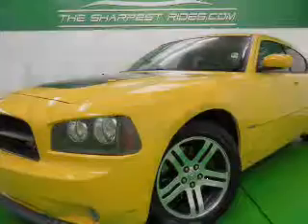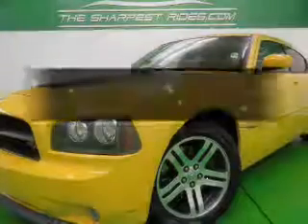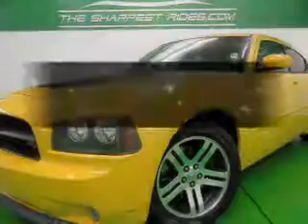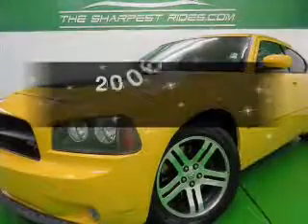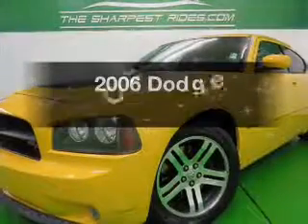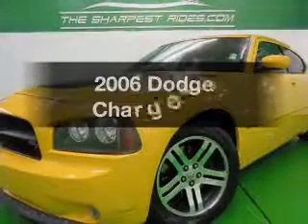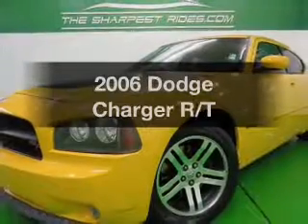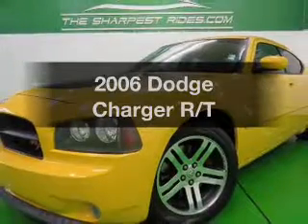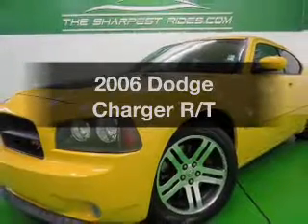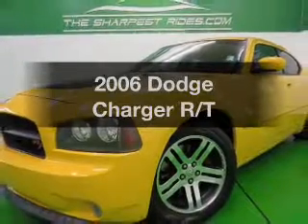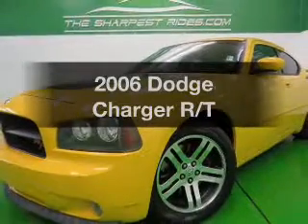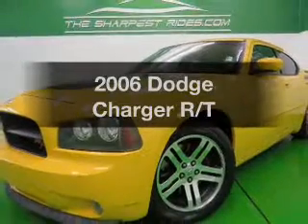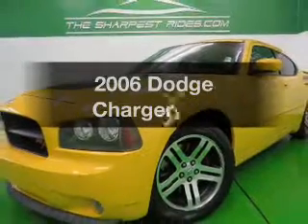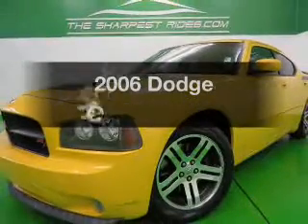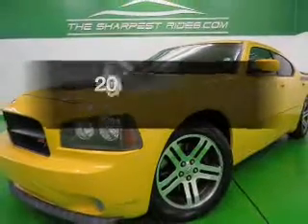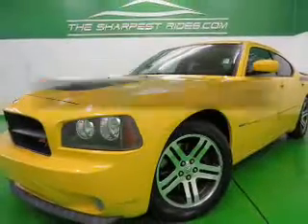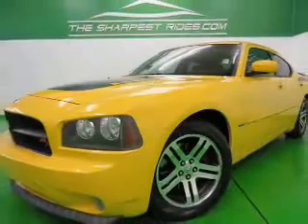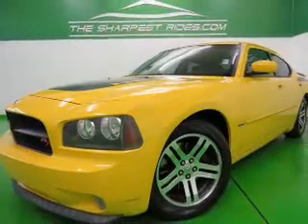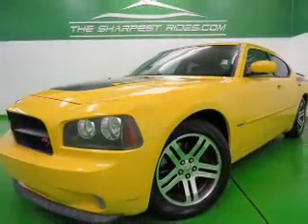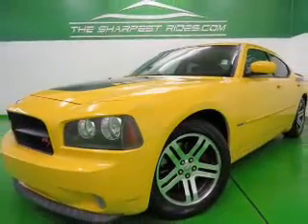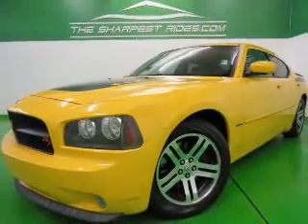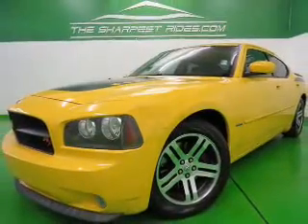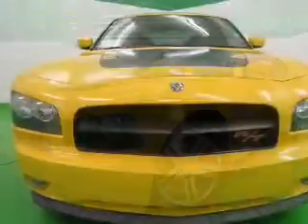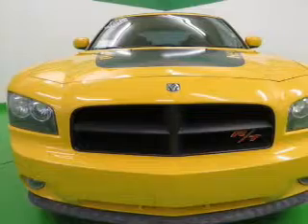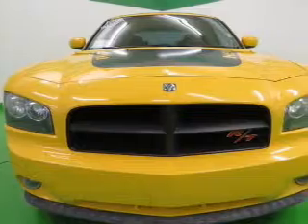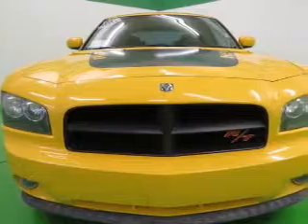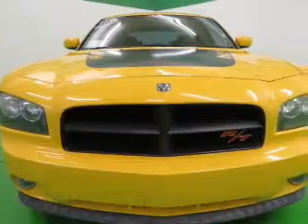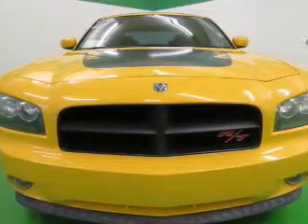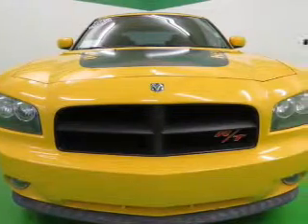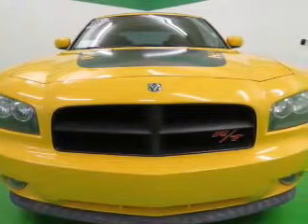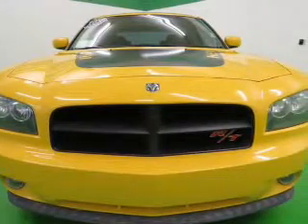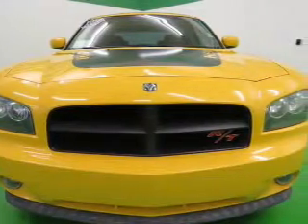Get noticed in this 2006 Dodge Charger. Travel the roads in style and comfort in this great vehicle.